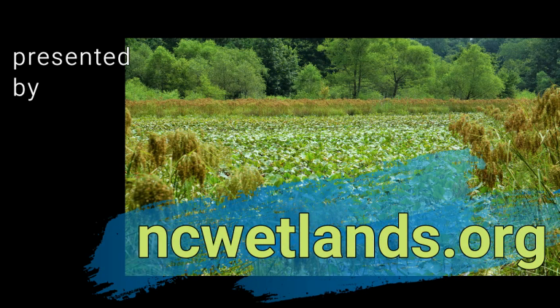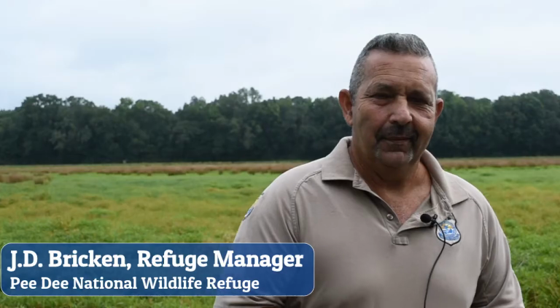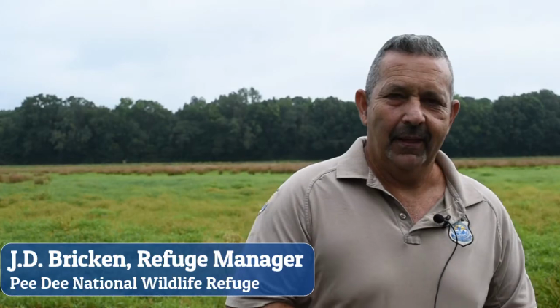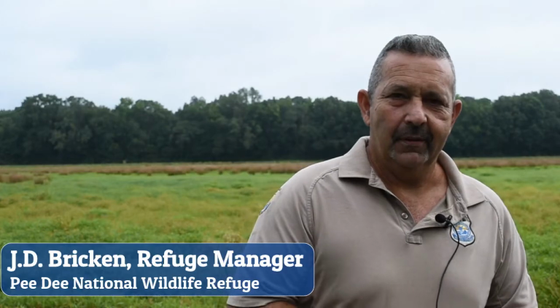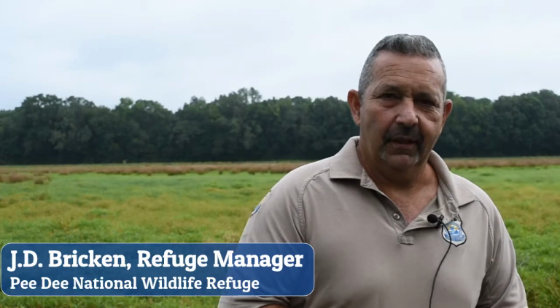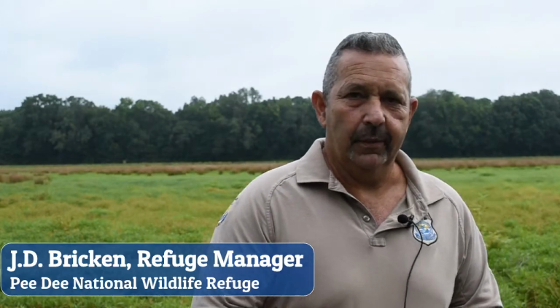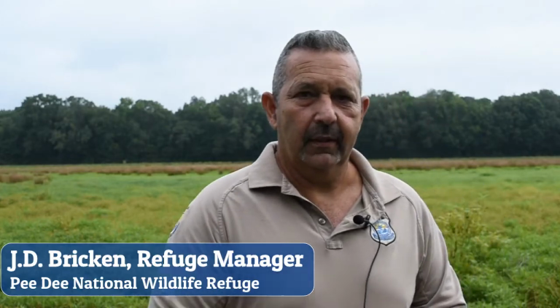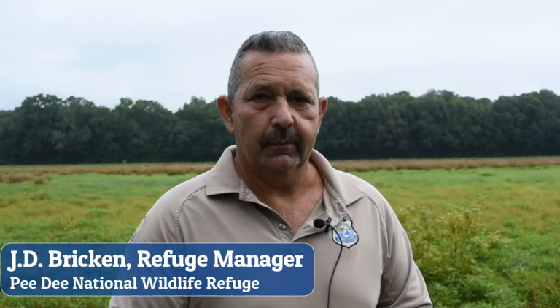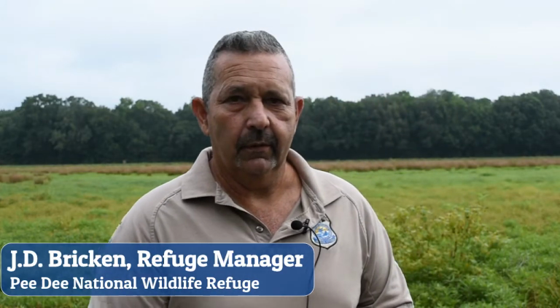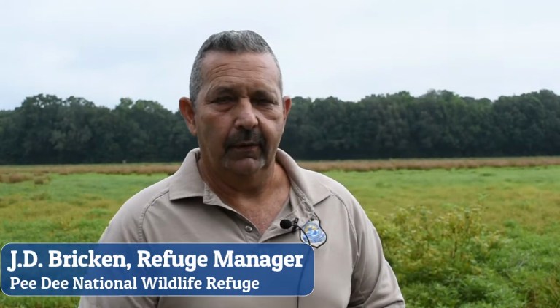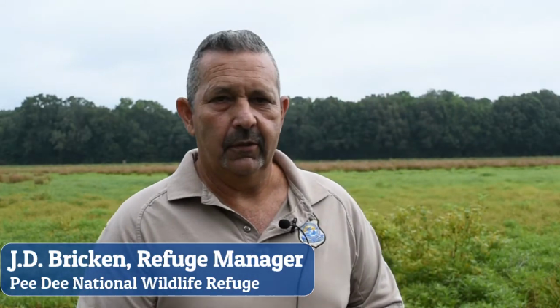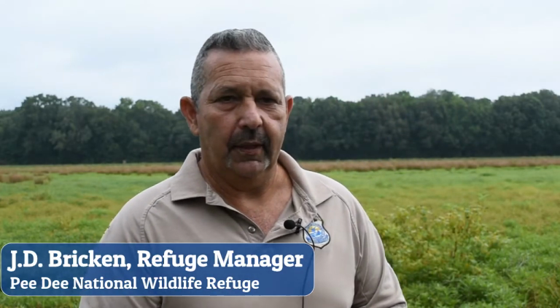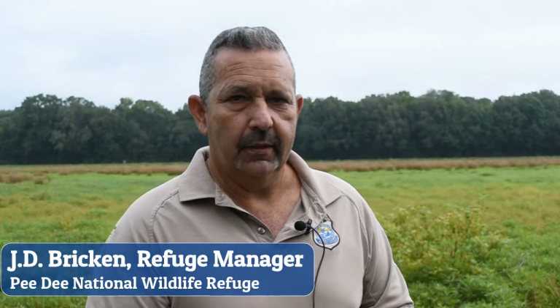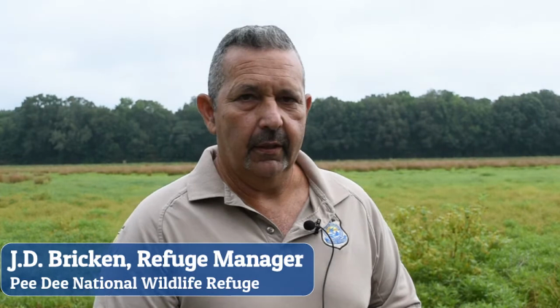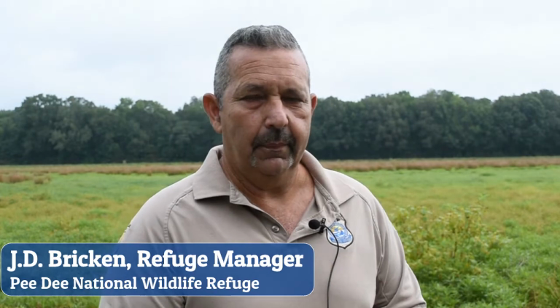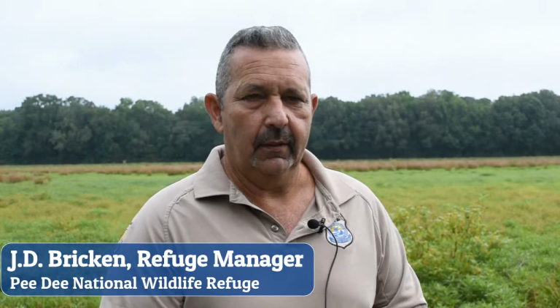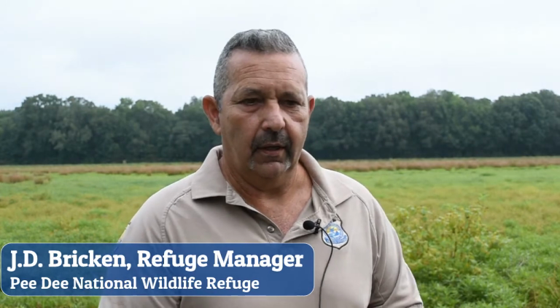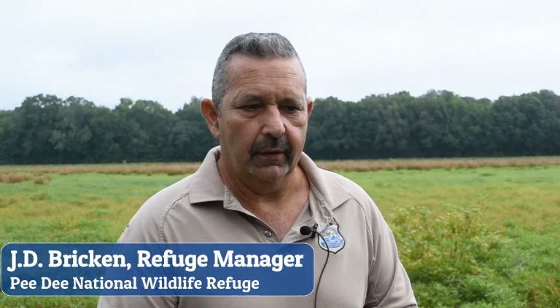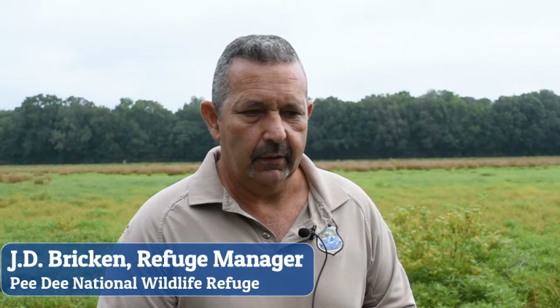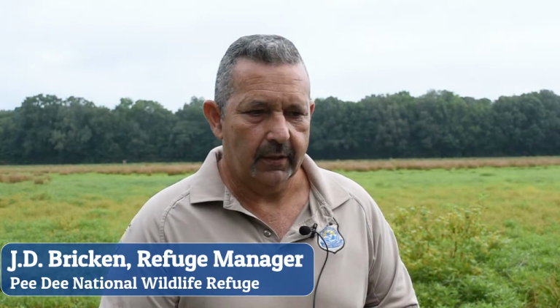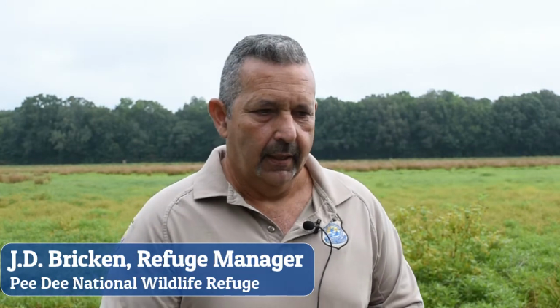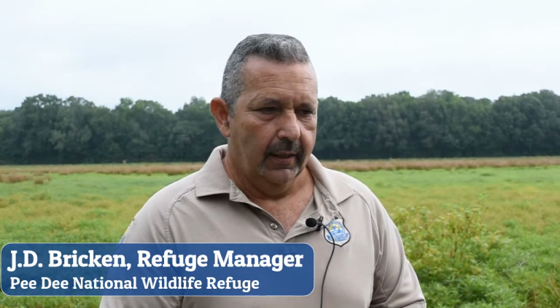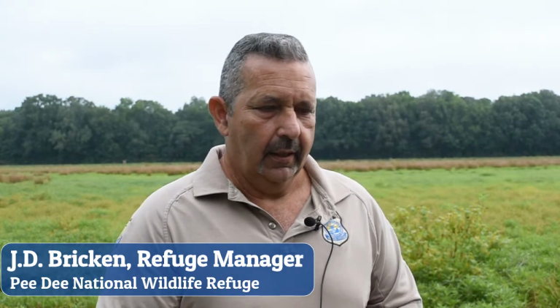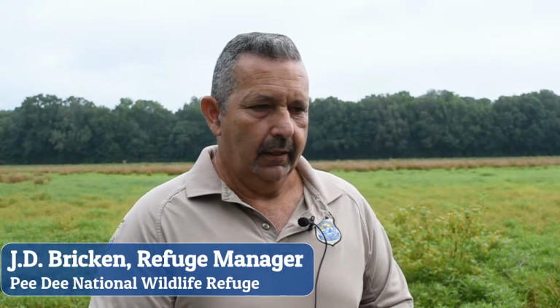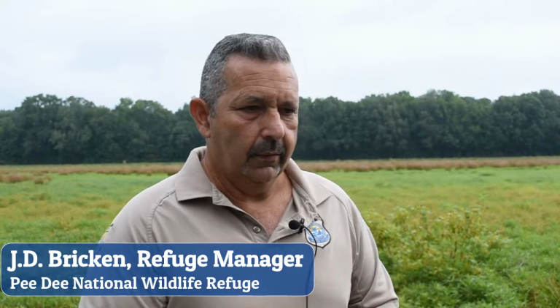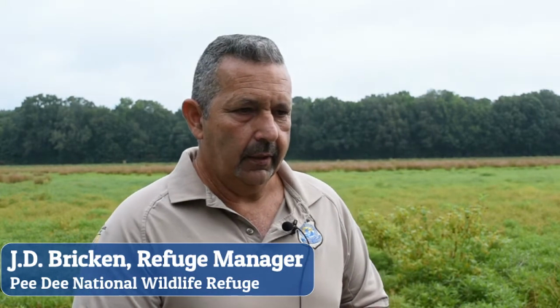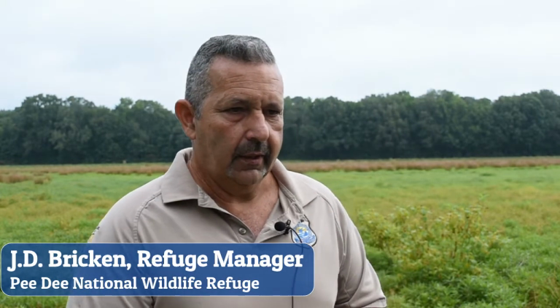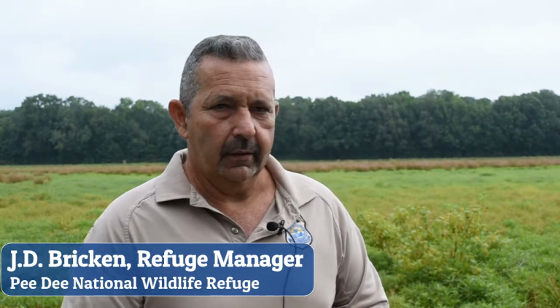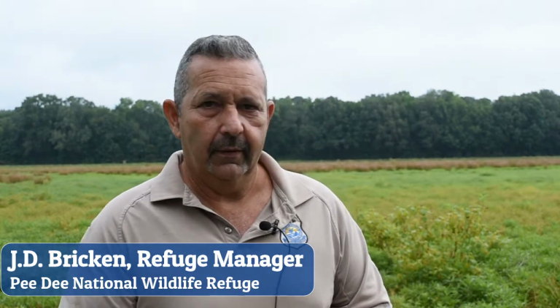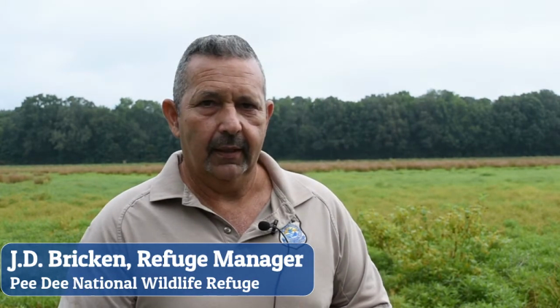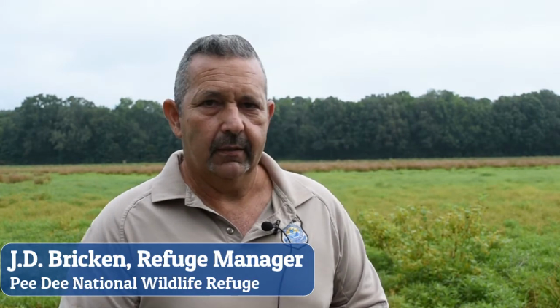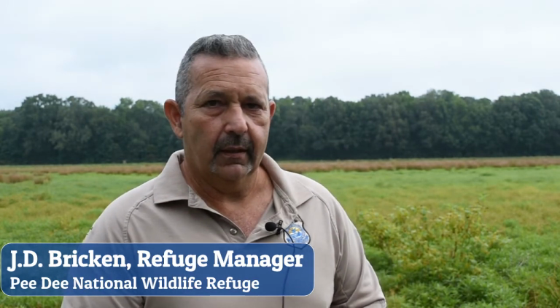My name is J.D. Brickon. I'm the refuge manager here at Petey Wildlife Refuge, and we're going to talk about wetlands today.